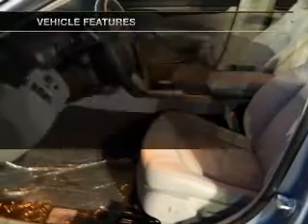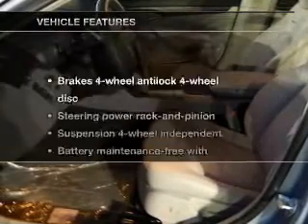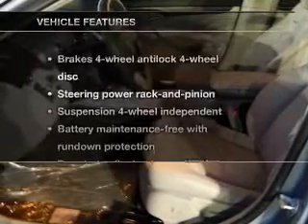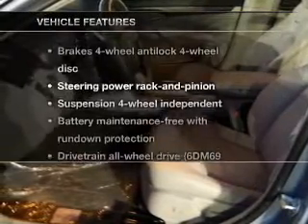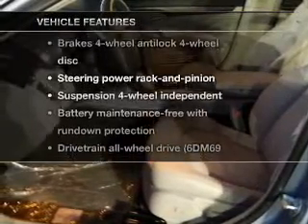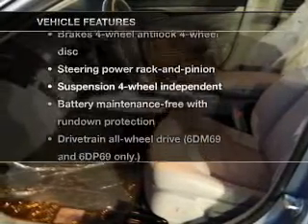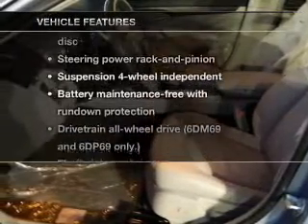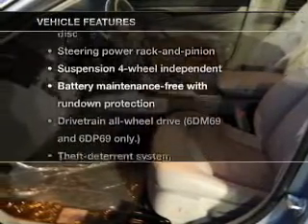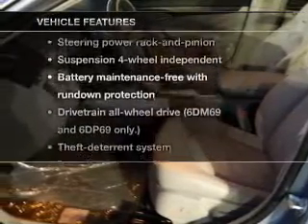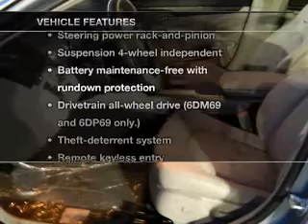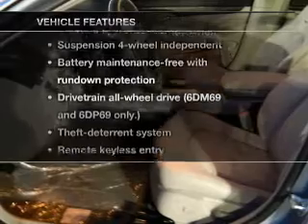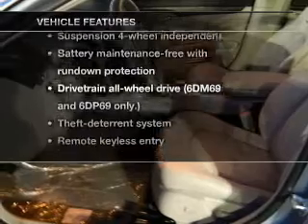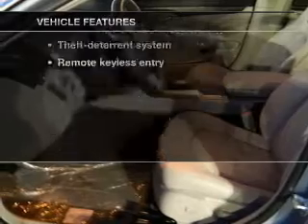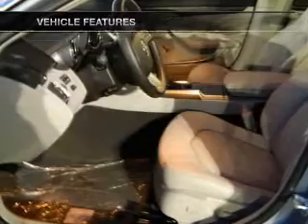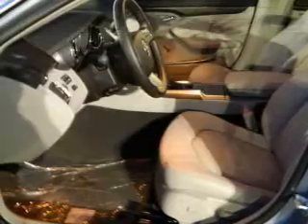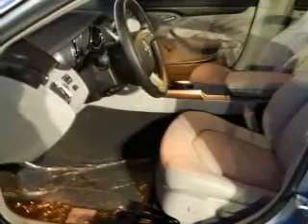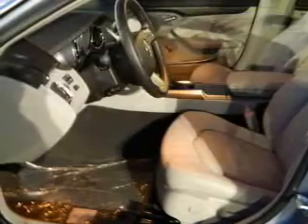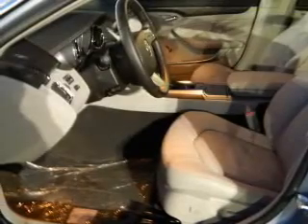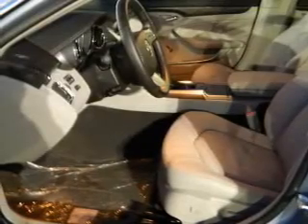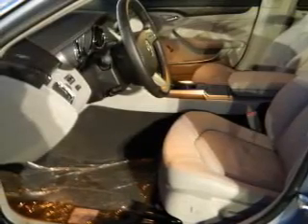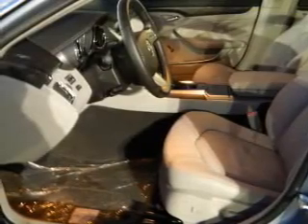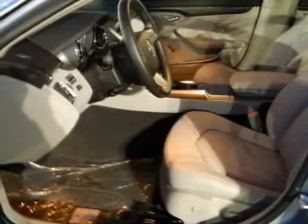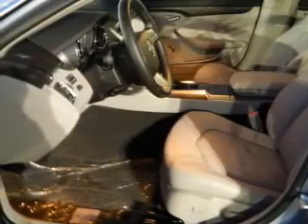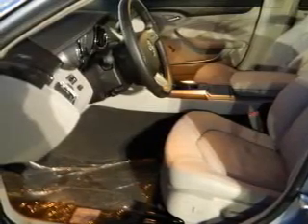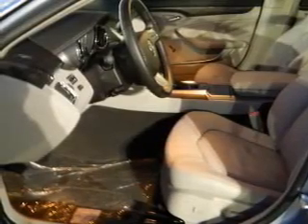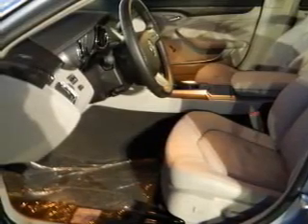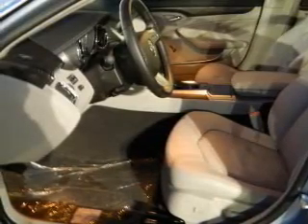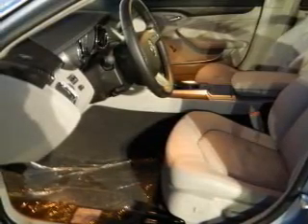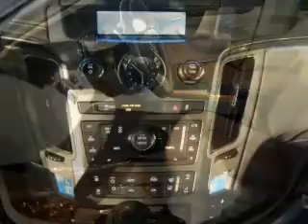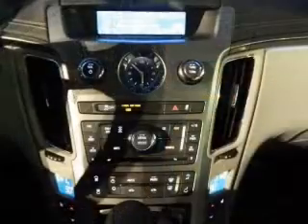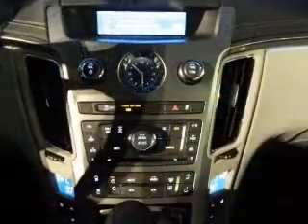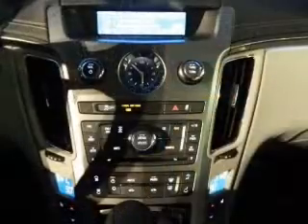Plus, enjoy these notable features that are included in this vehicle: keyless entry, leather seats, cruise control, and Bluetooth wireless.